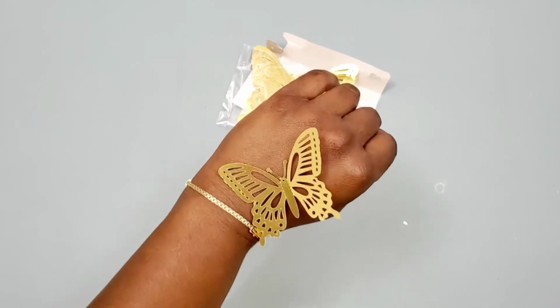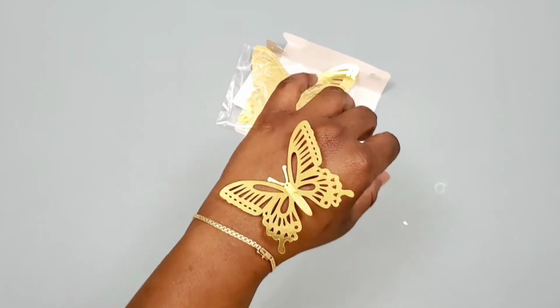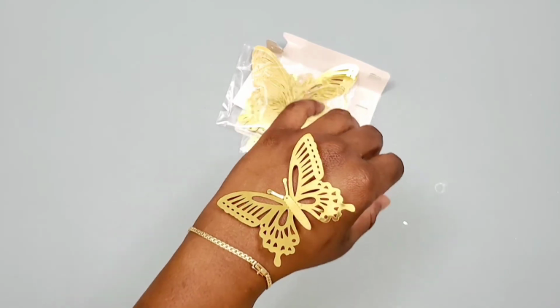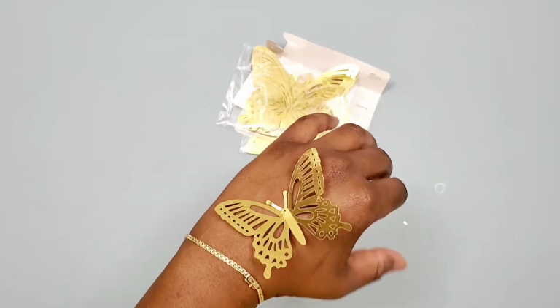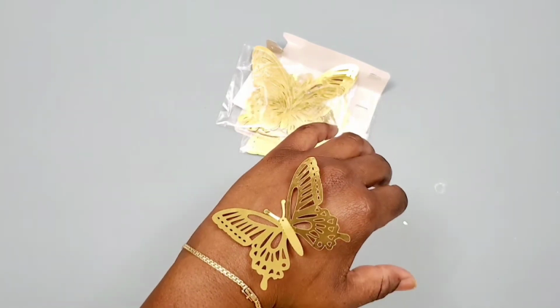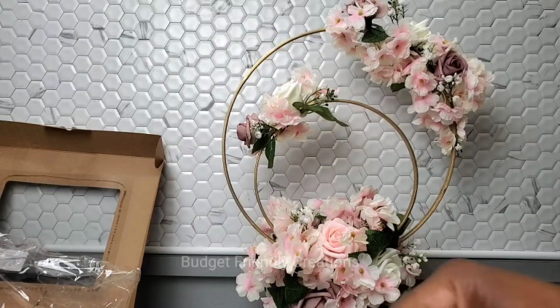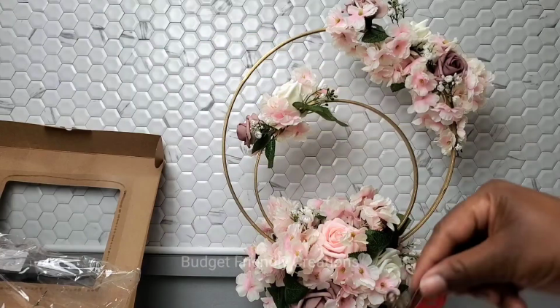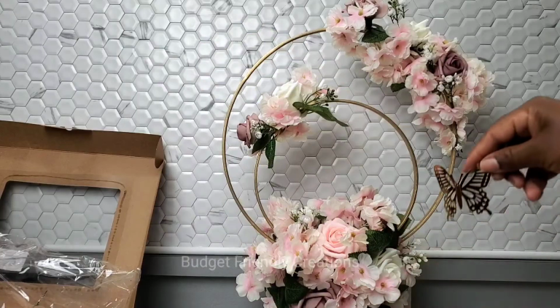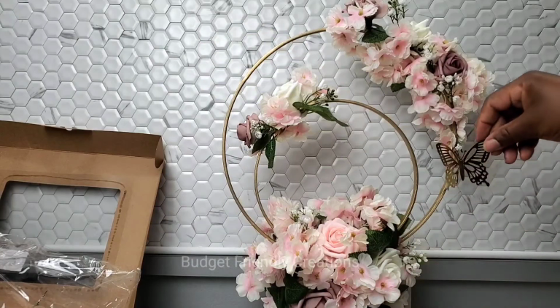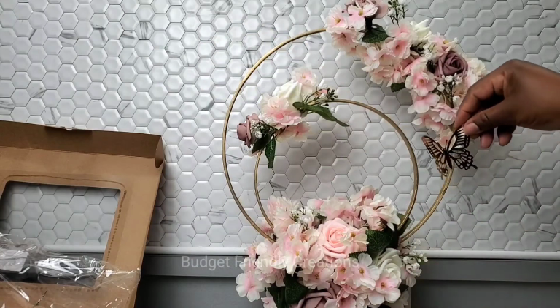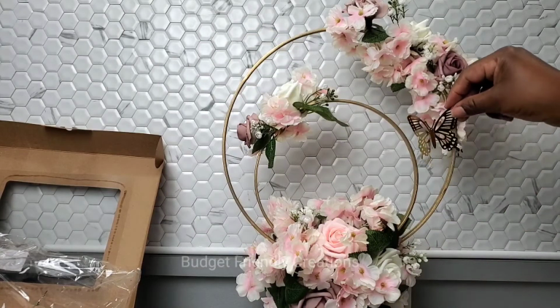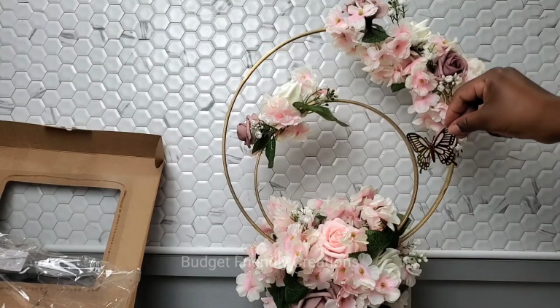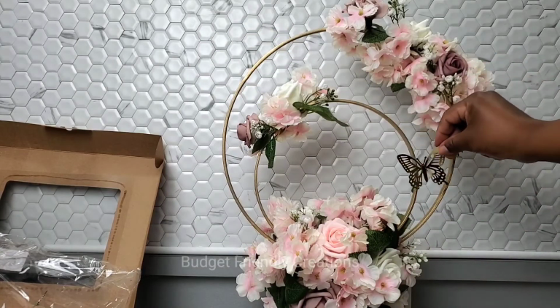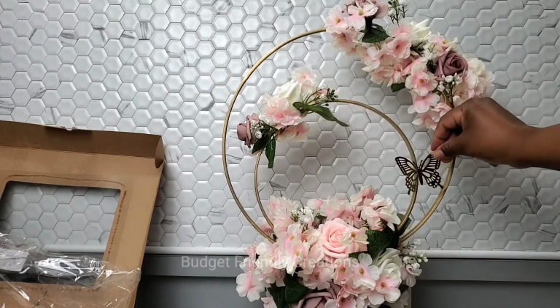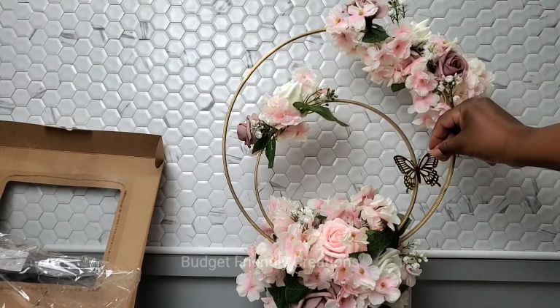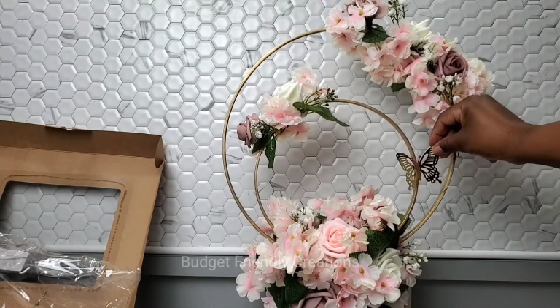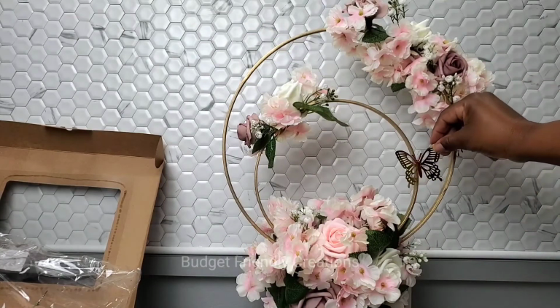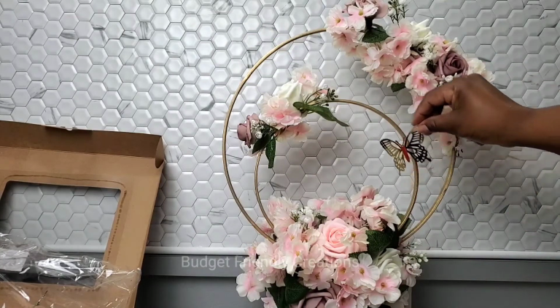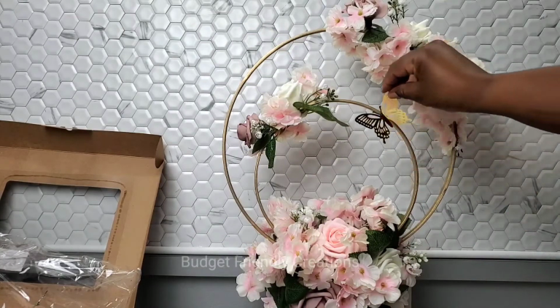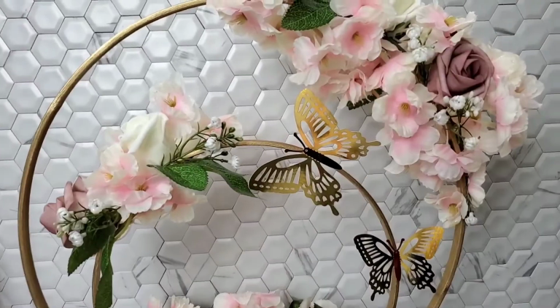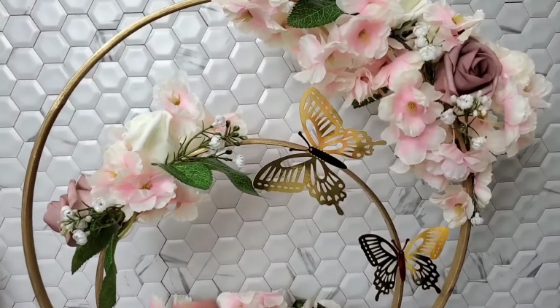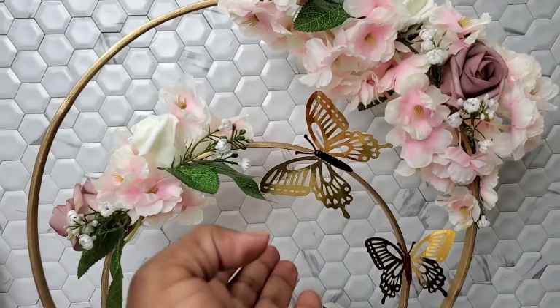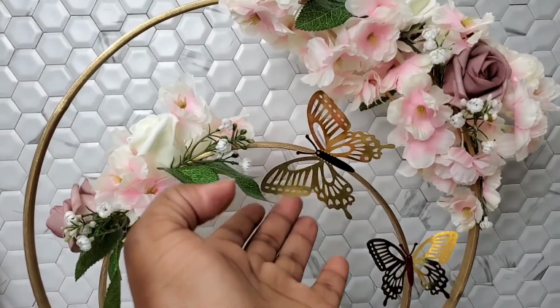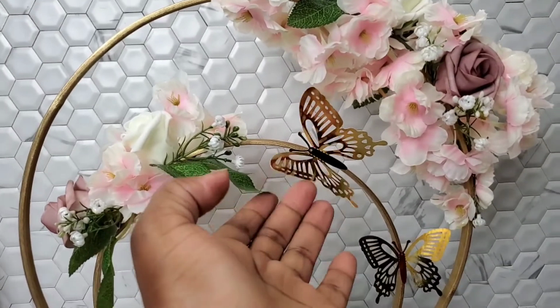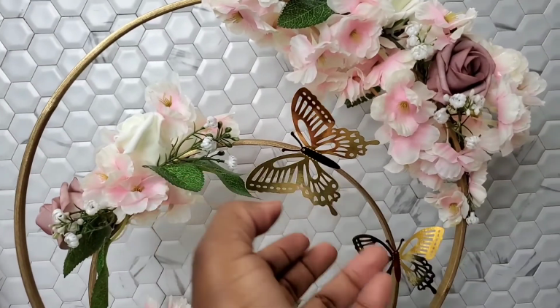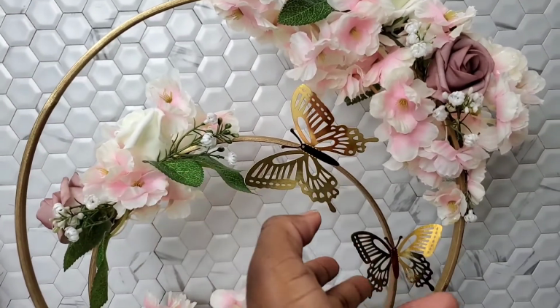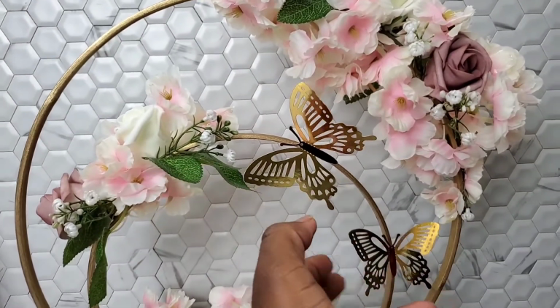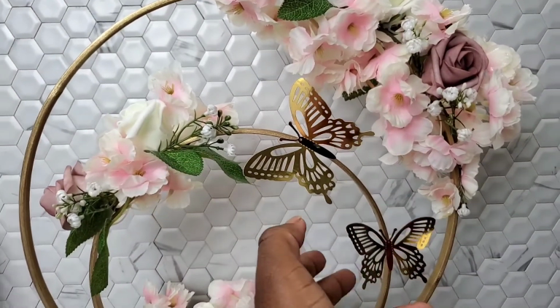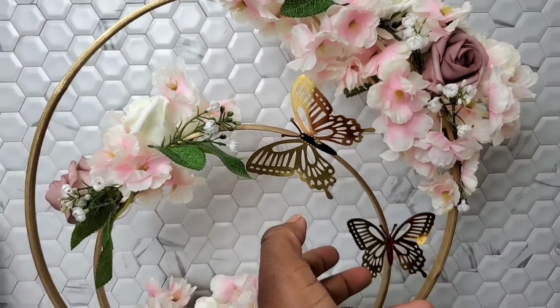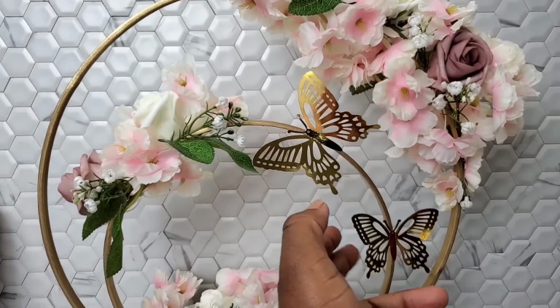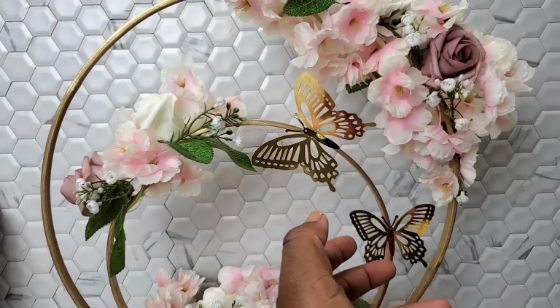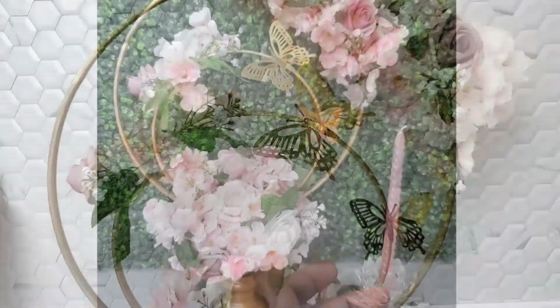This is how I'm using mine. I also used some to decorate a balloon backdrop and that turned out awesome.